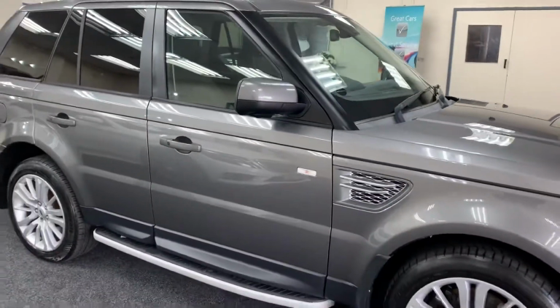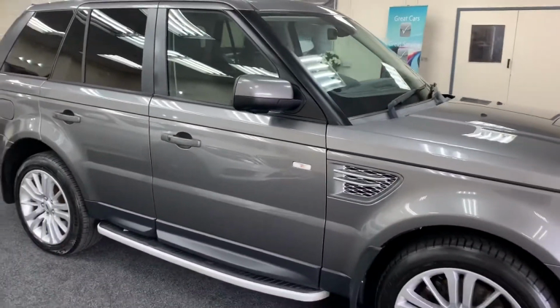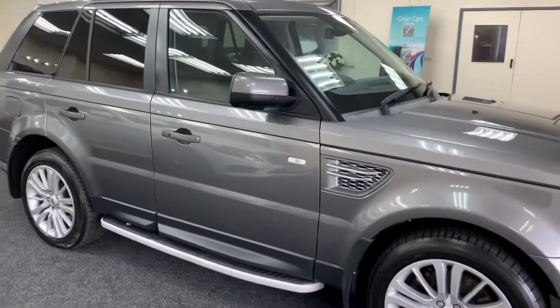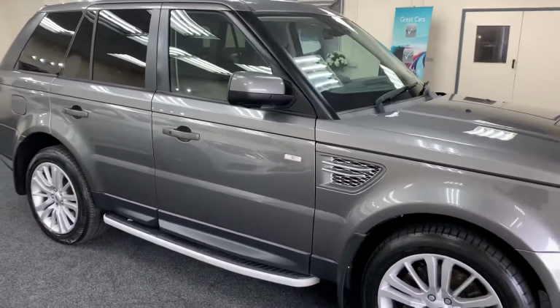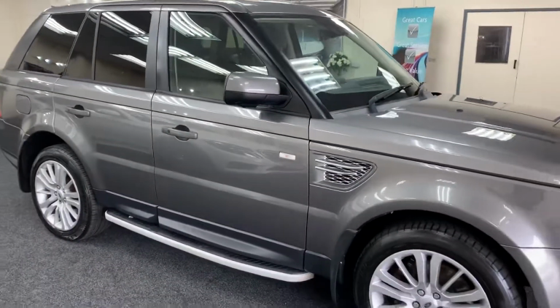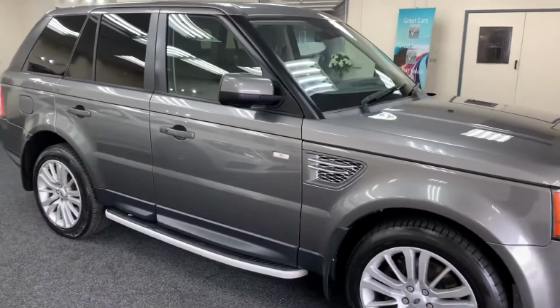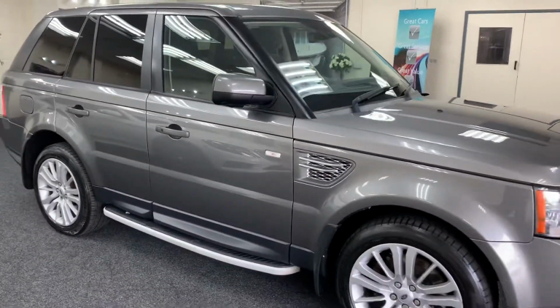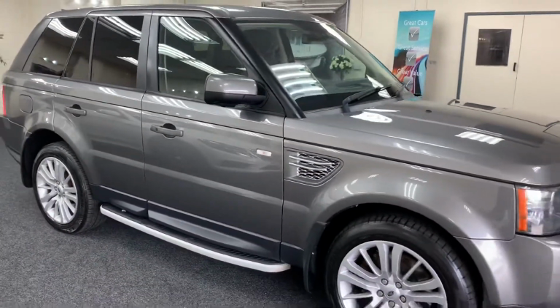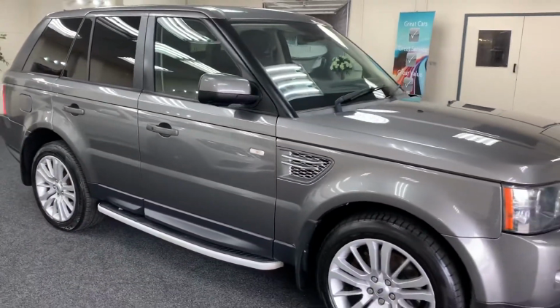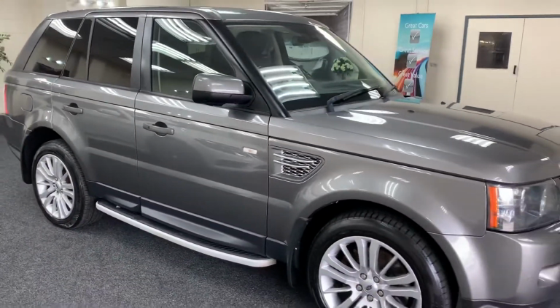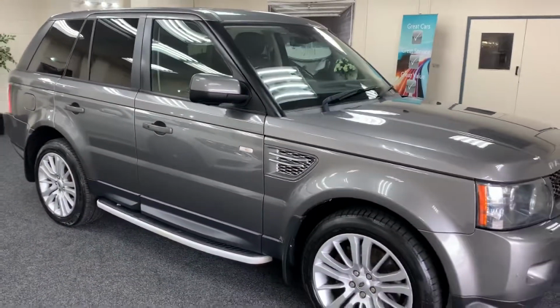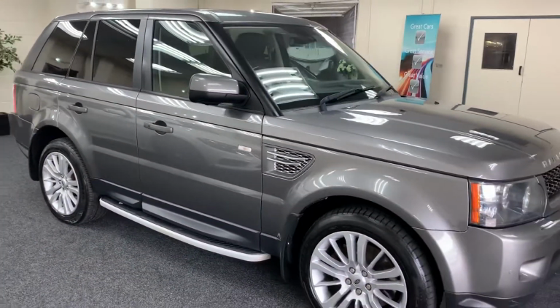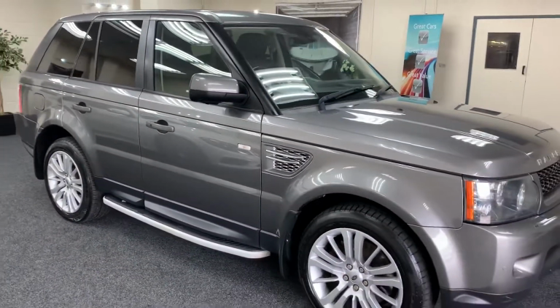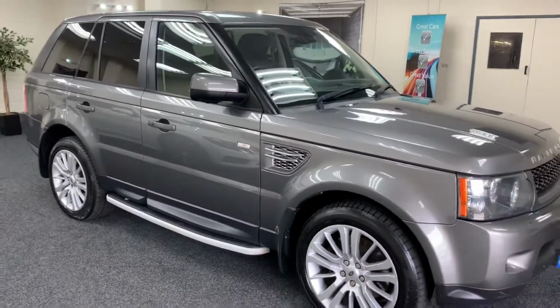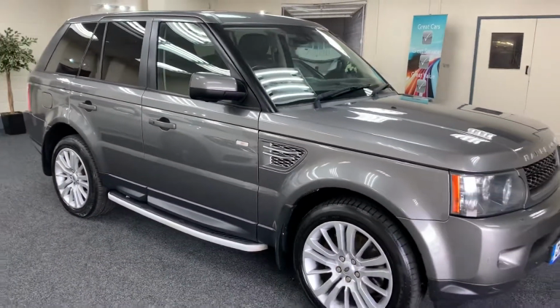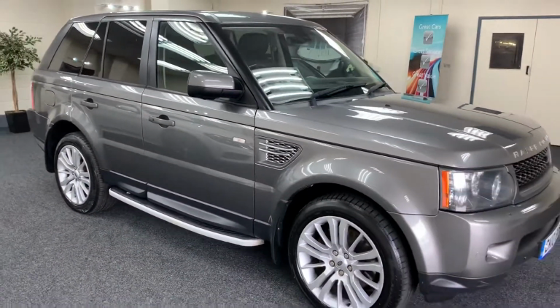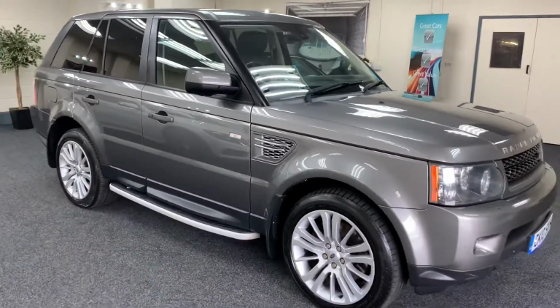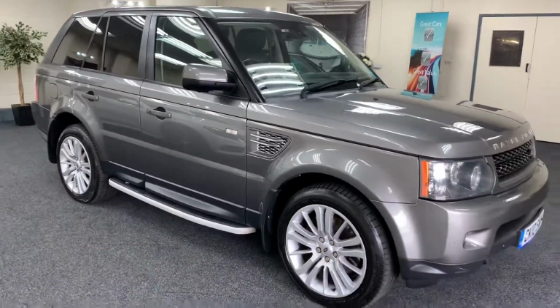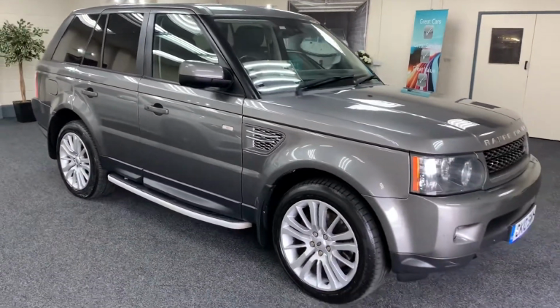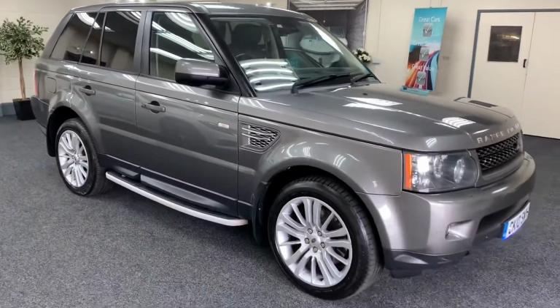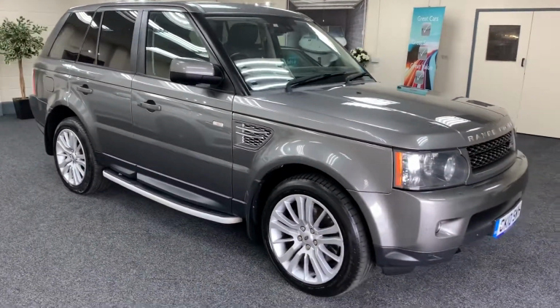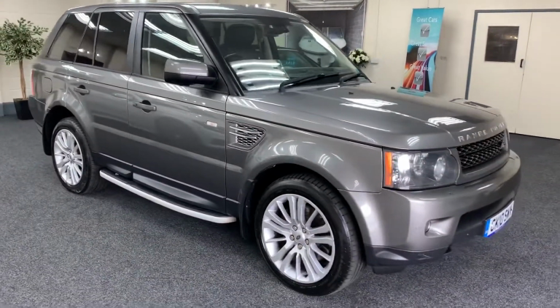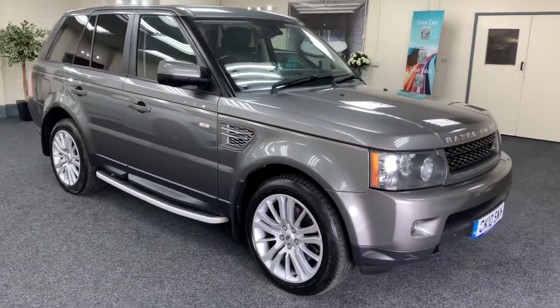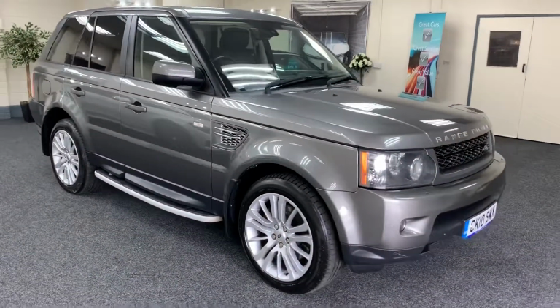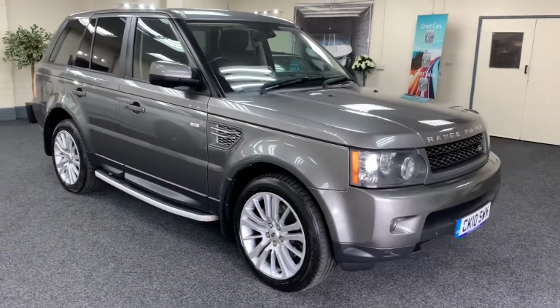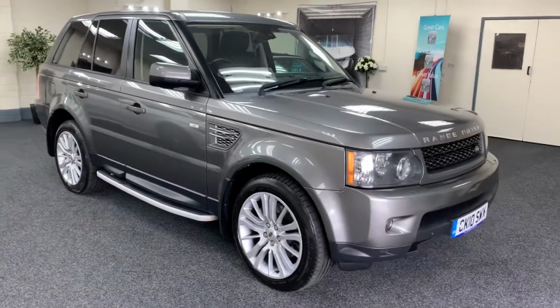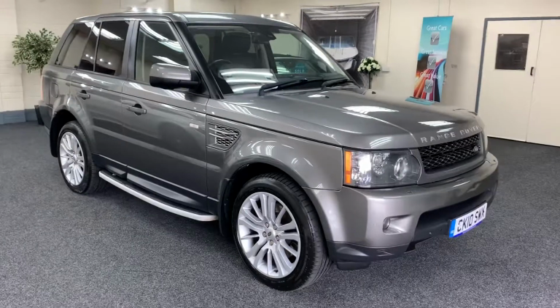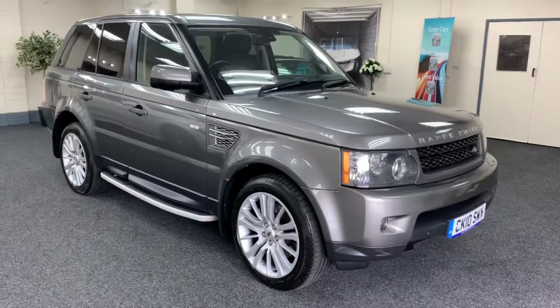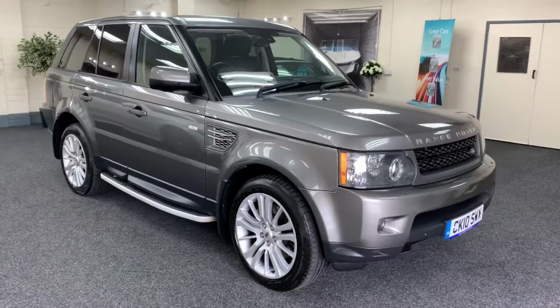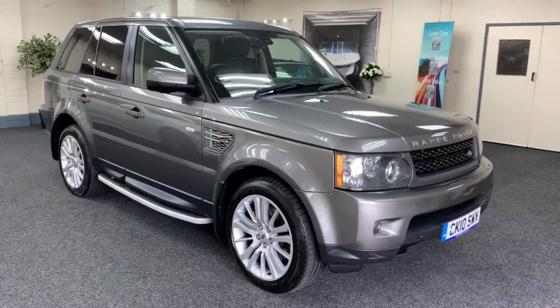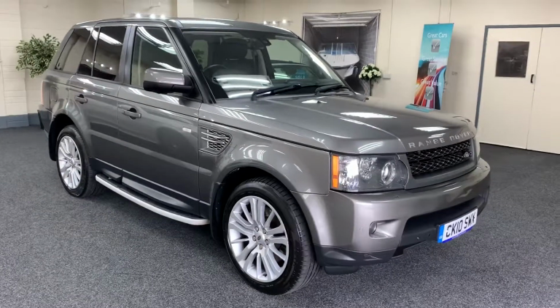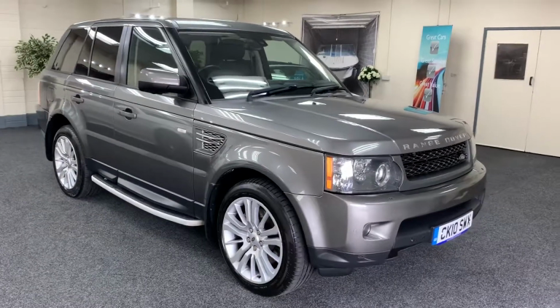It comes with a new service, new 12 months MOT, and 6 months warranty.